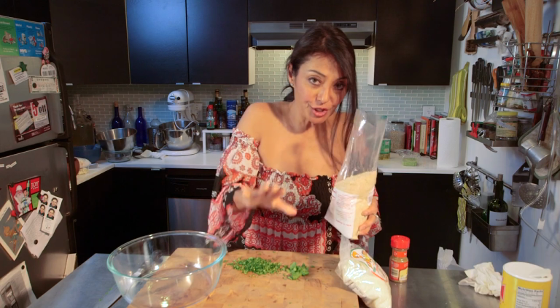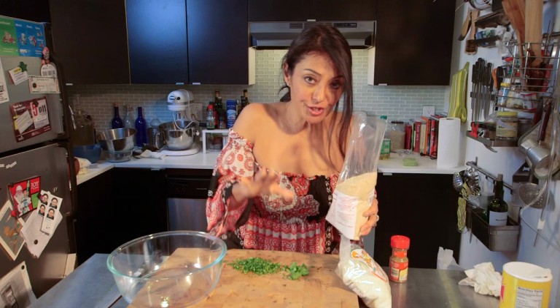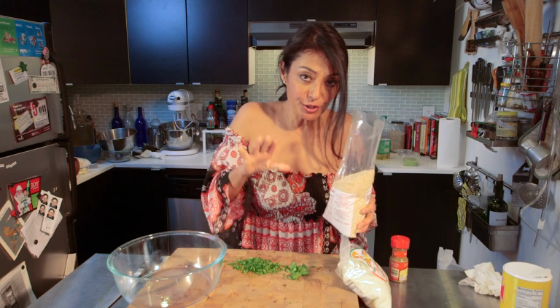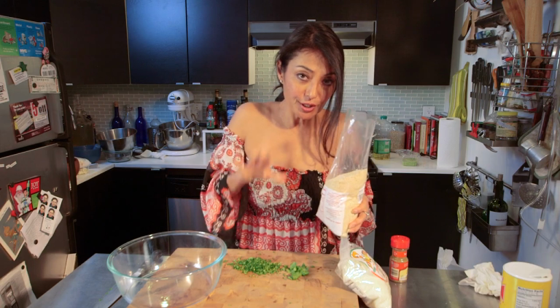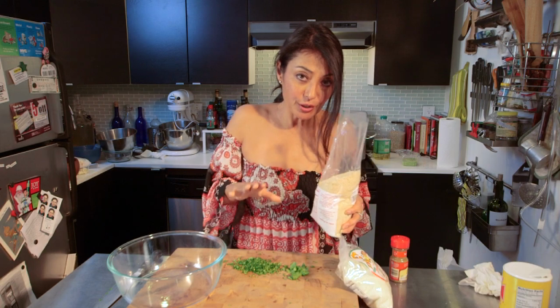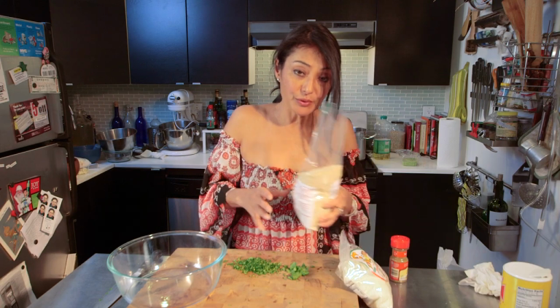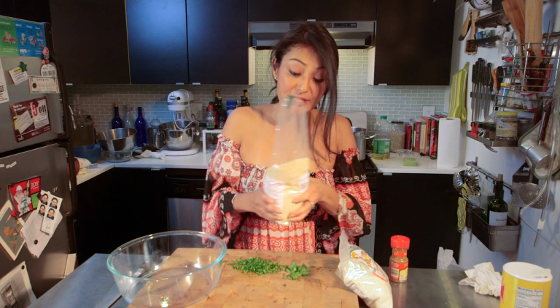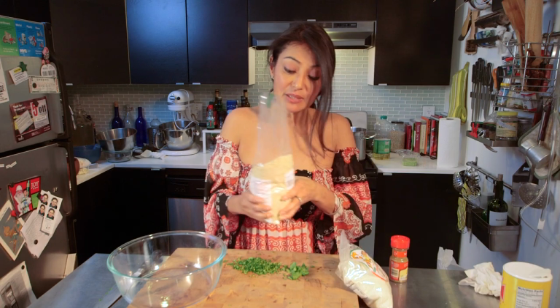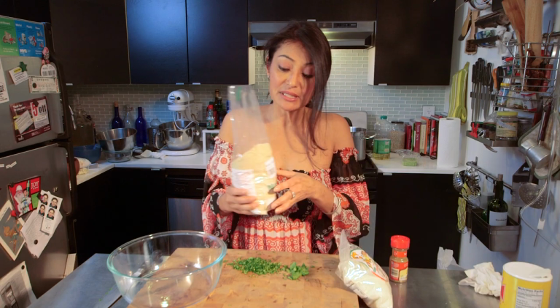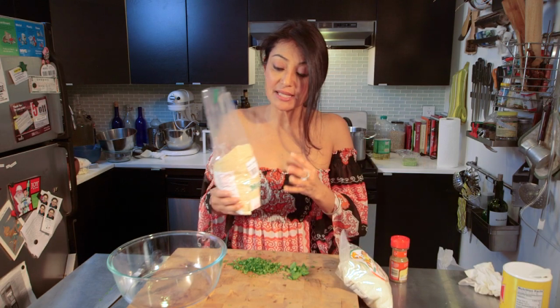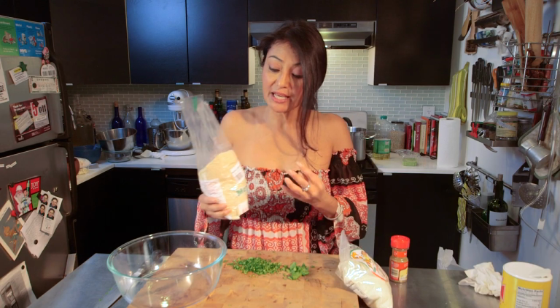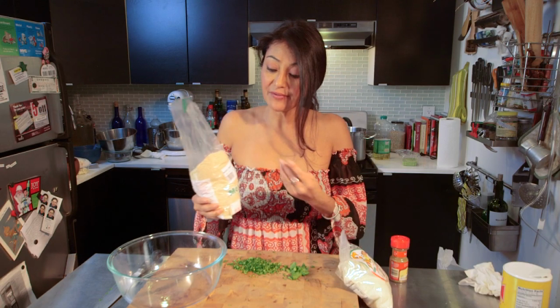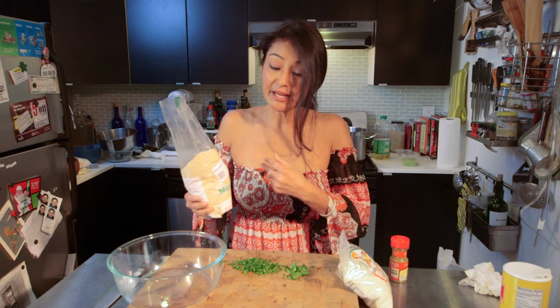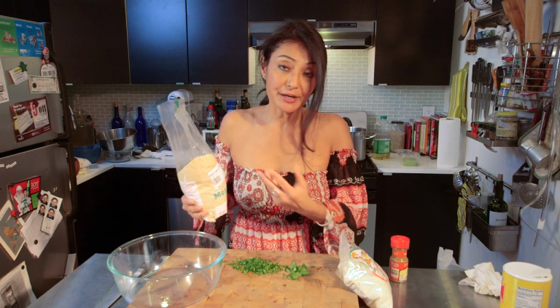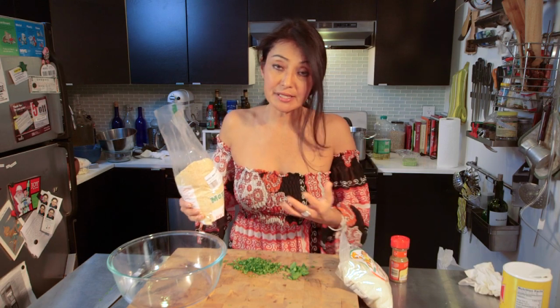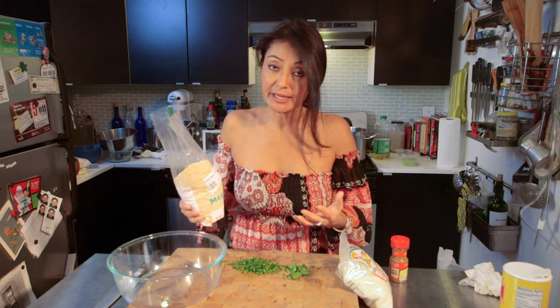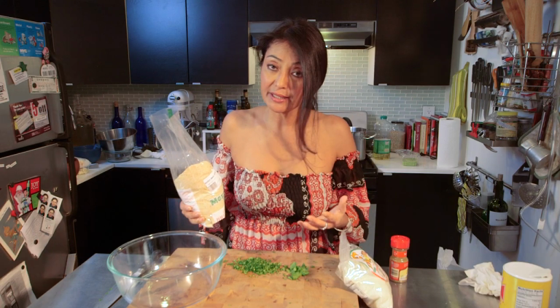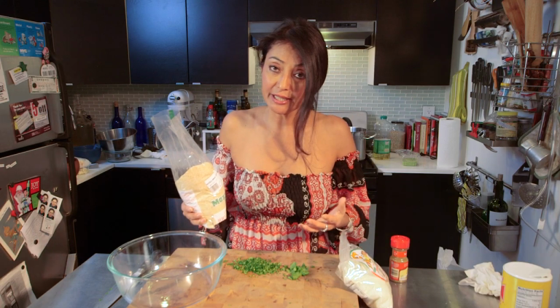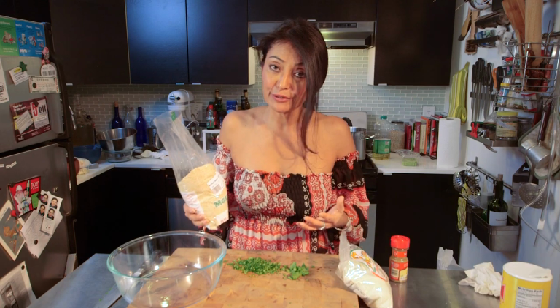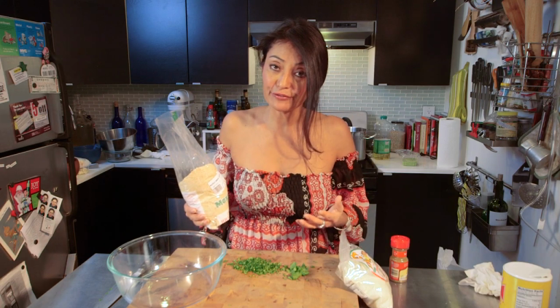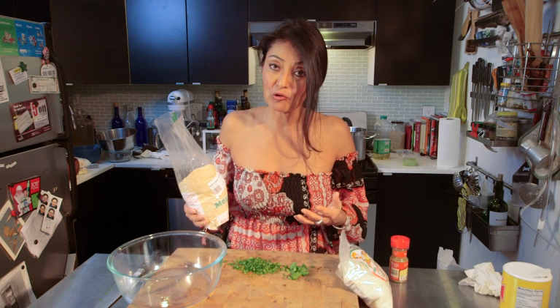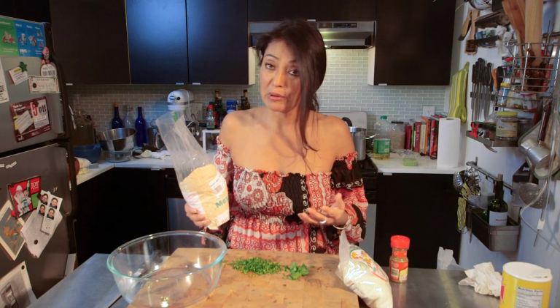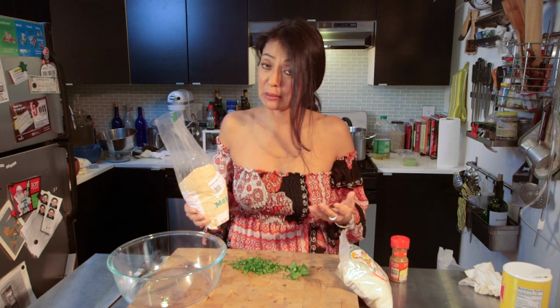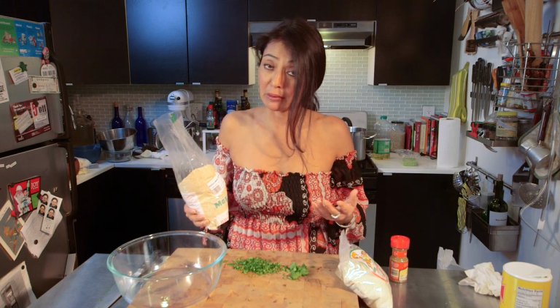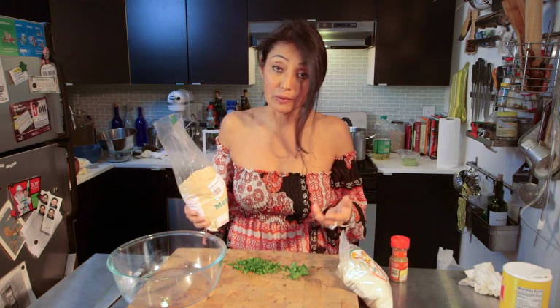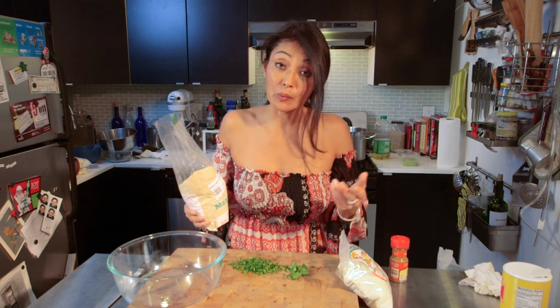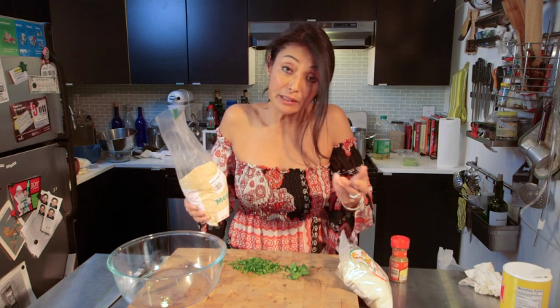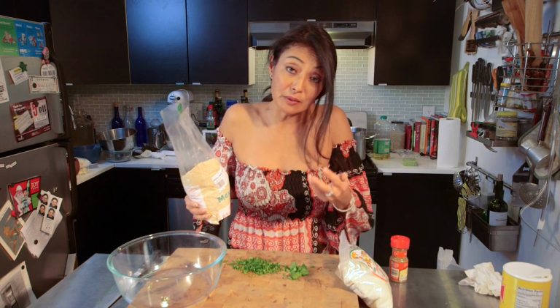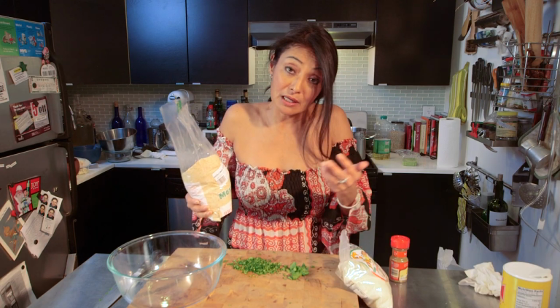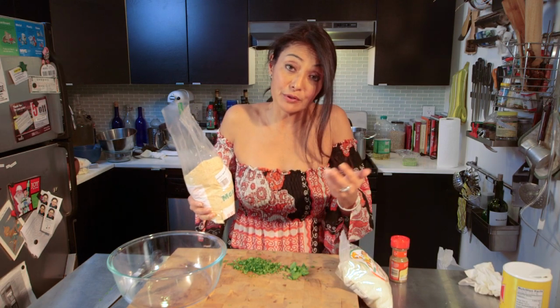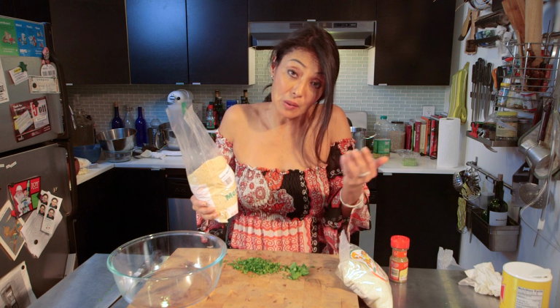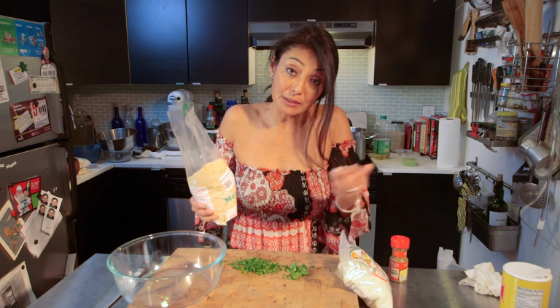Just so you know, this can be saved in an airtight container for about a week, whatever you want.